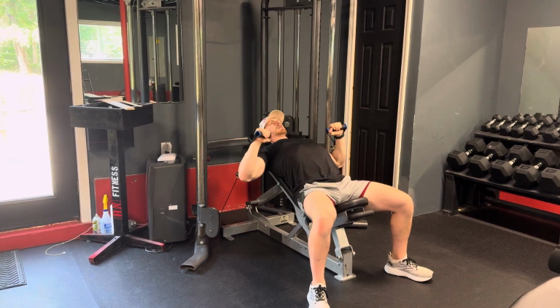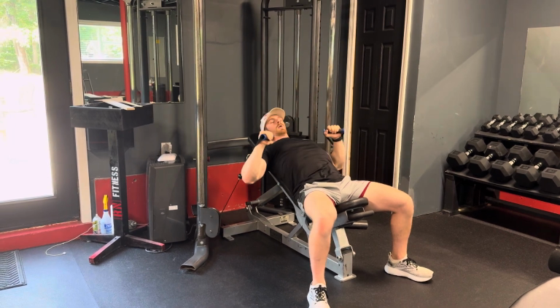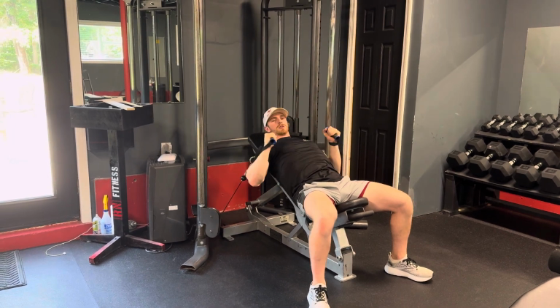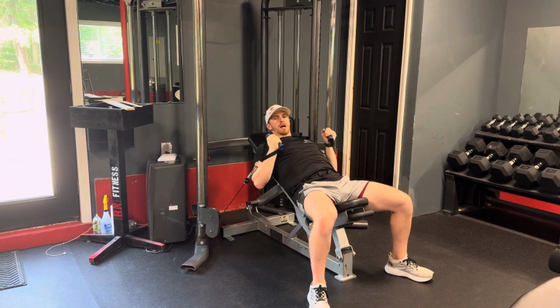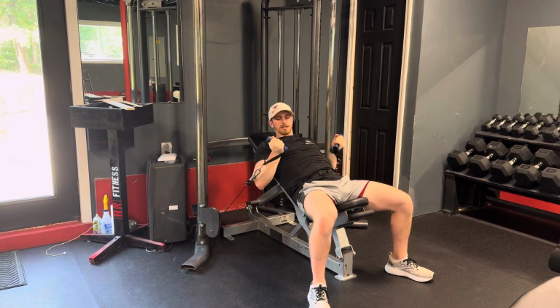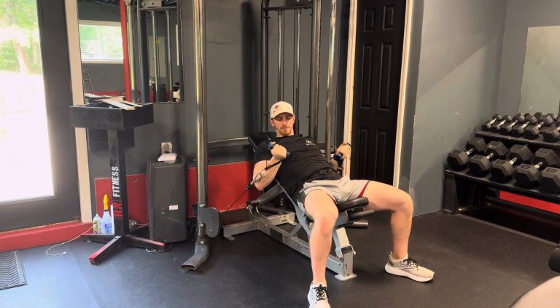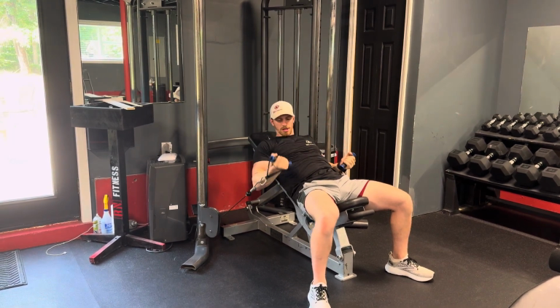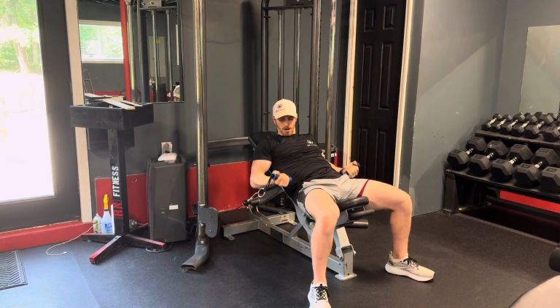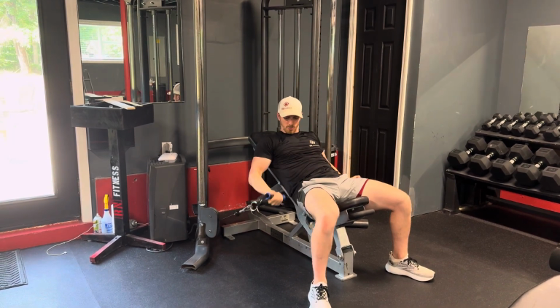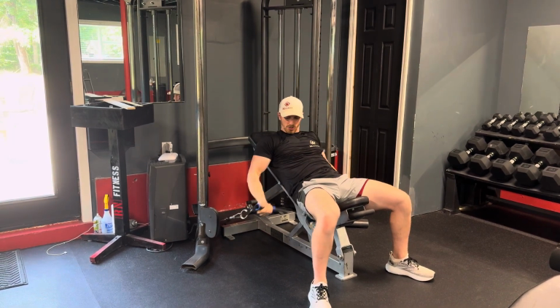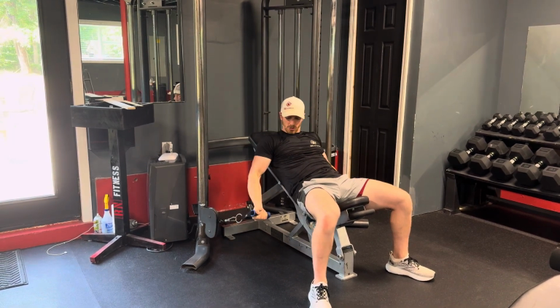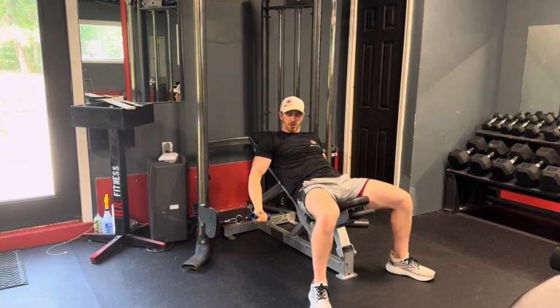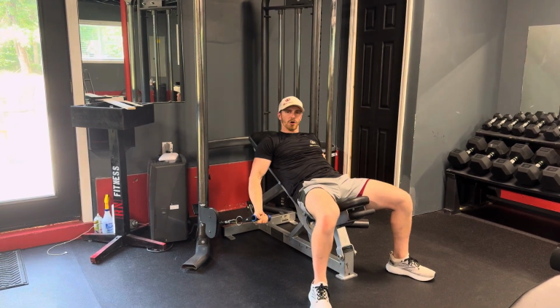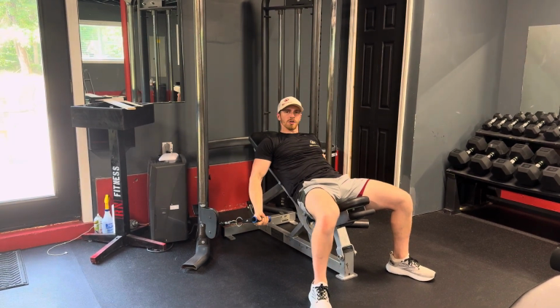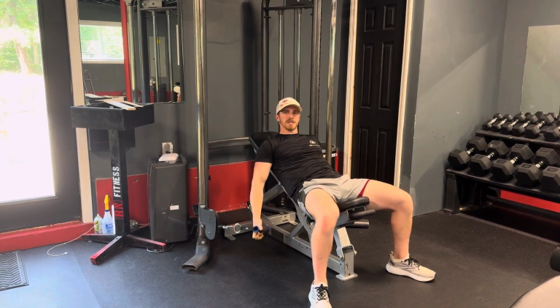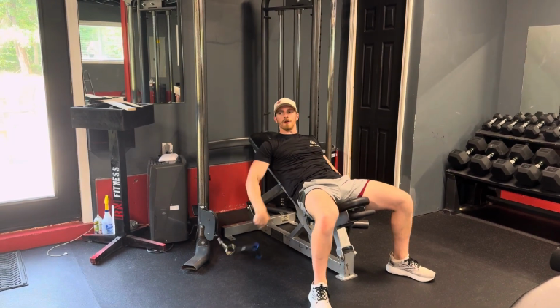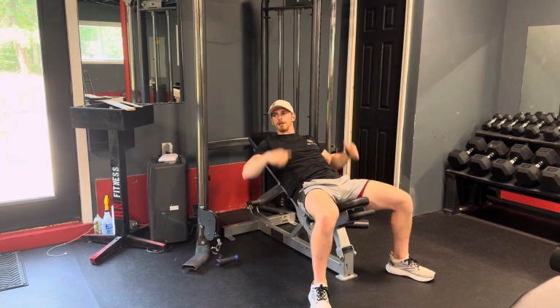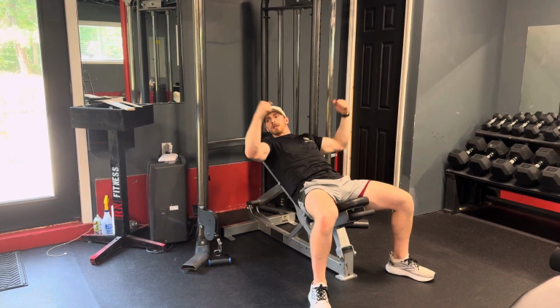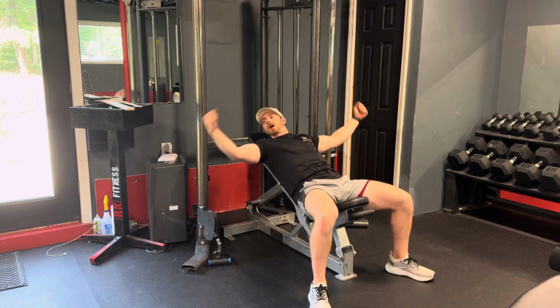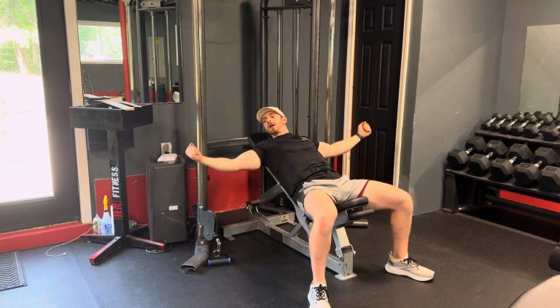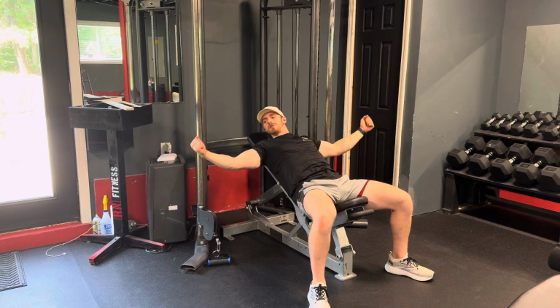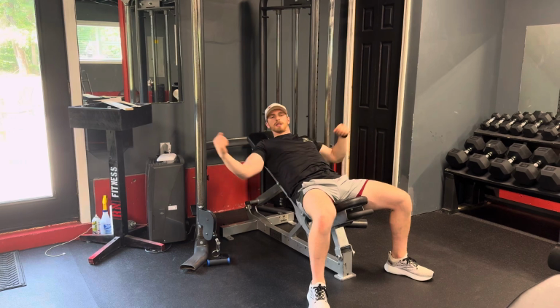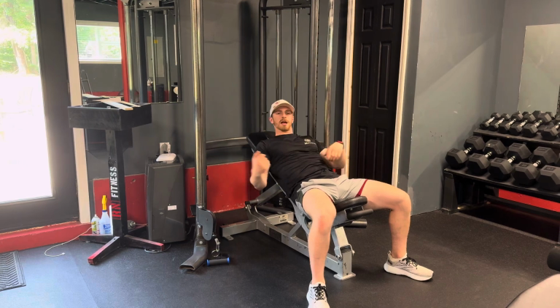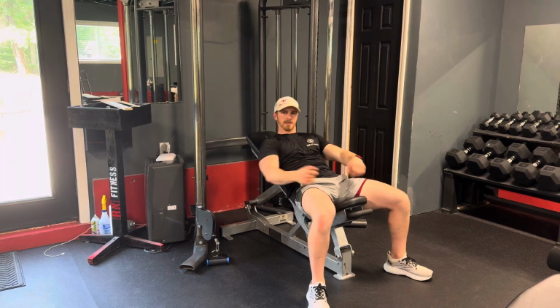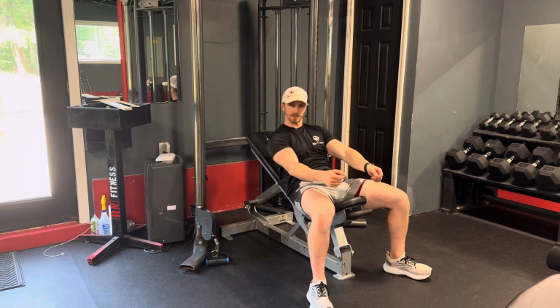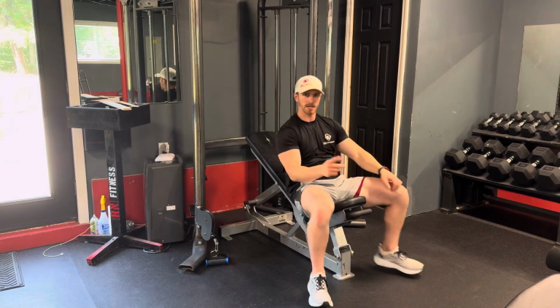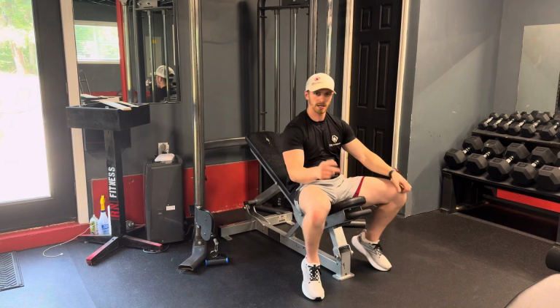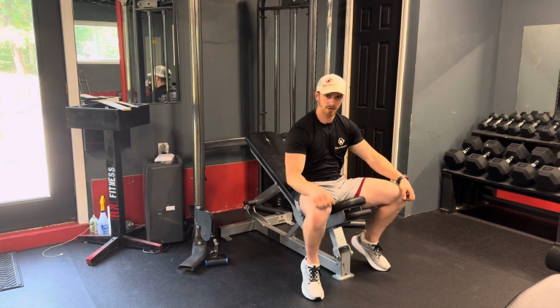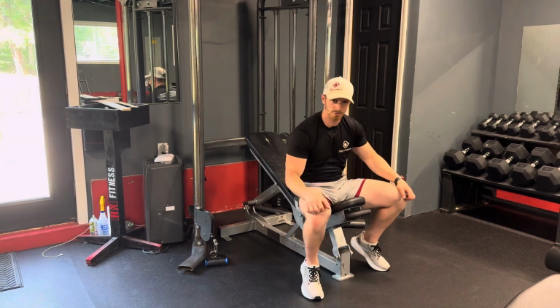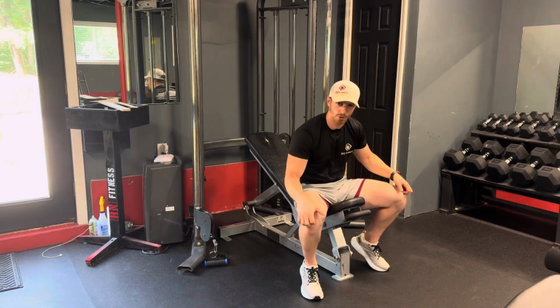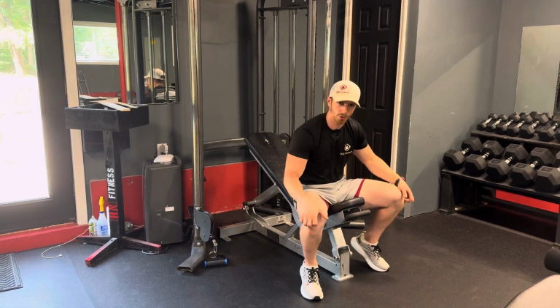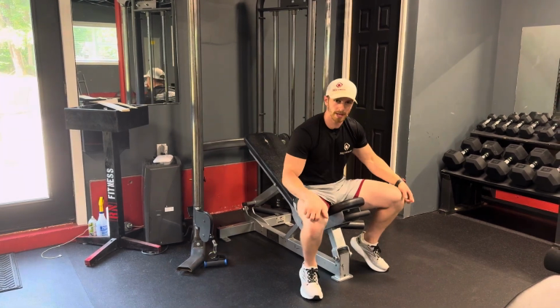When you're done, same thing — kind of almost curl them down instead of coming up to the side to mitigate your shoulder pain.